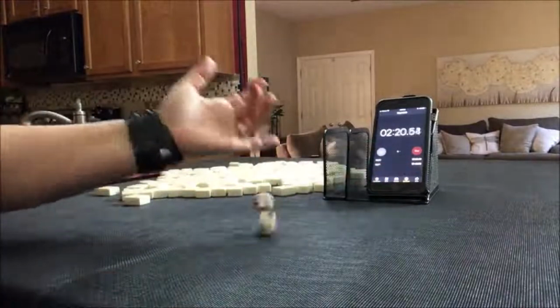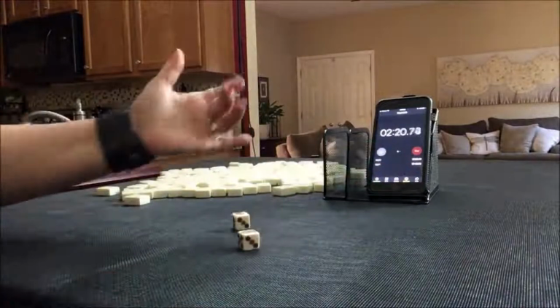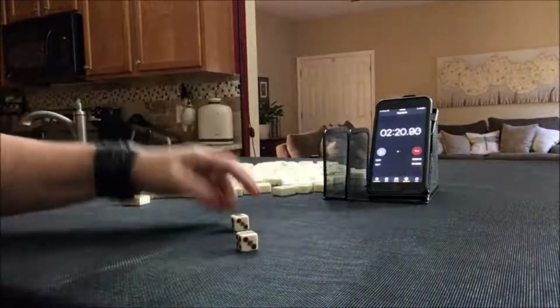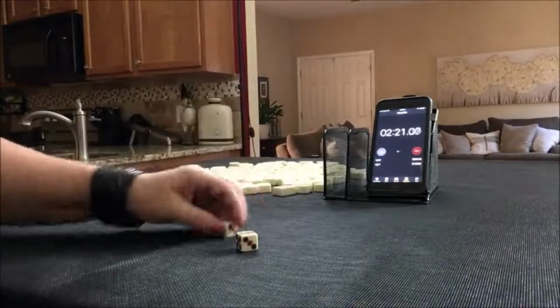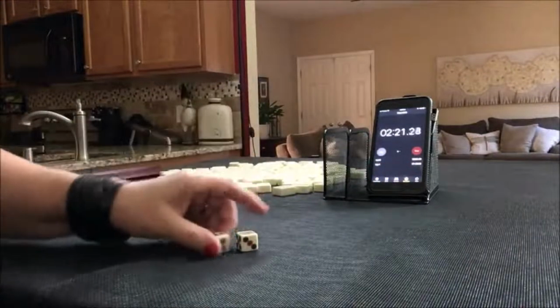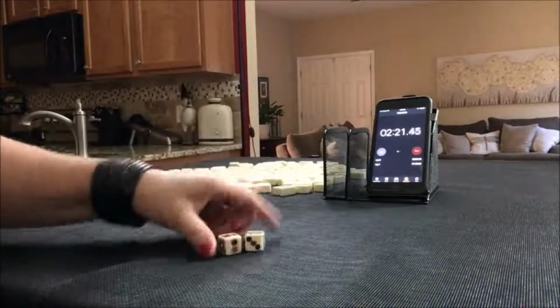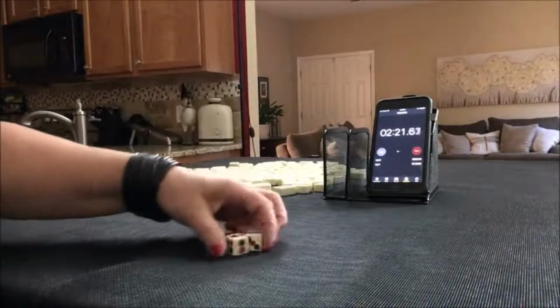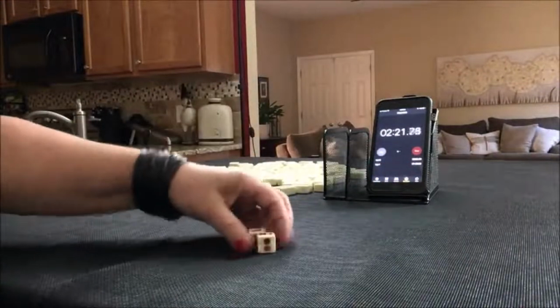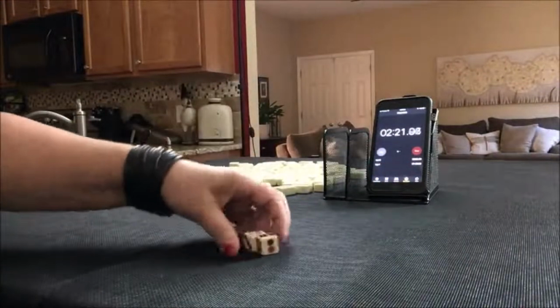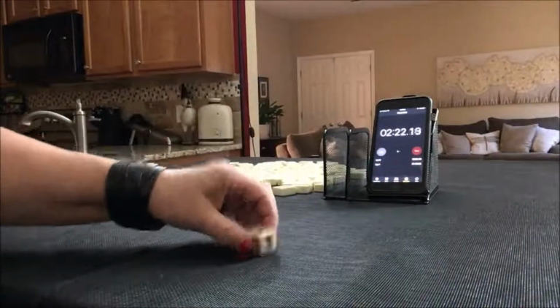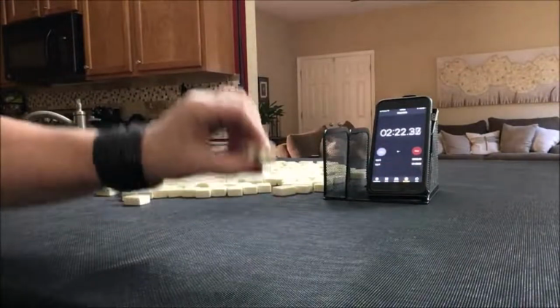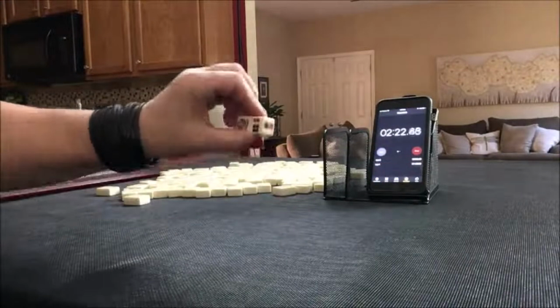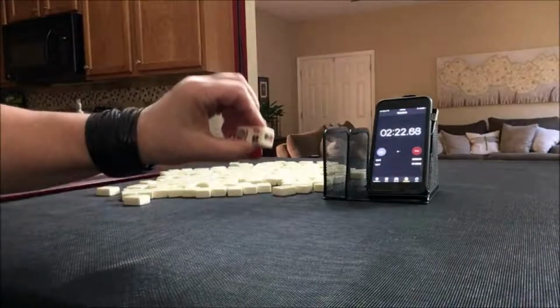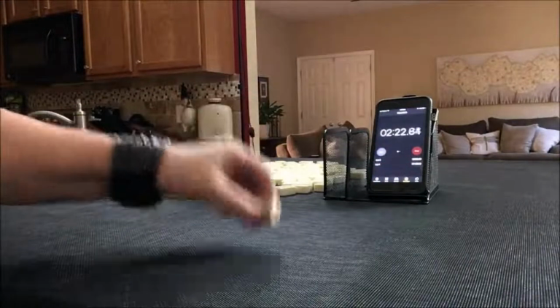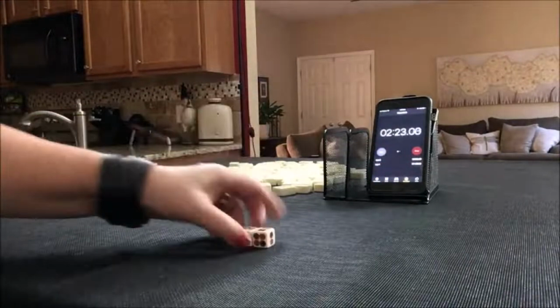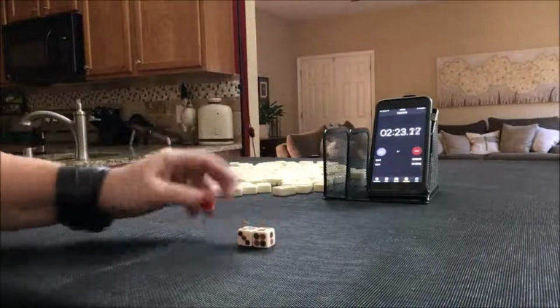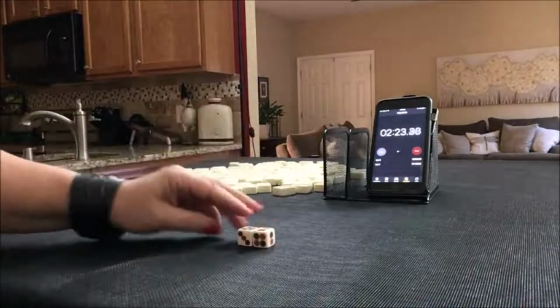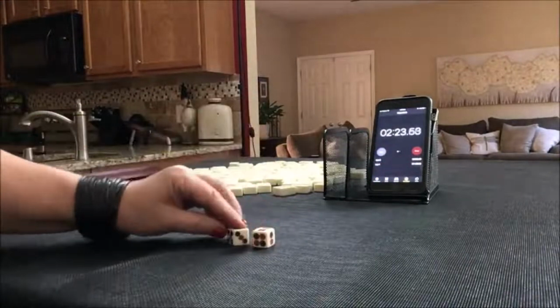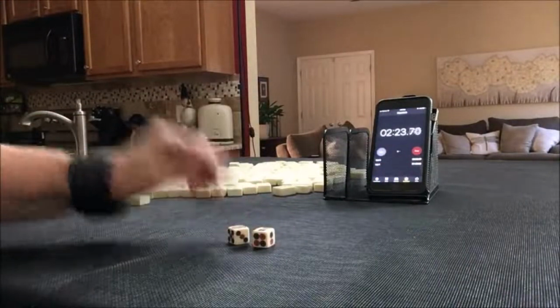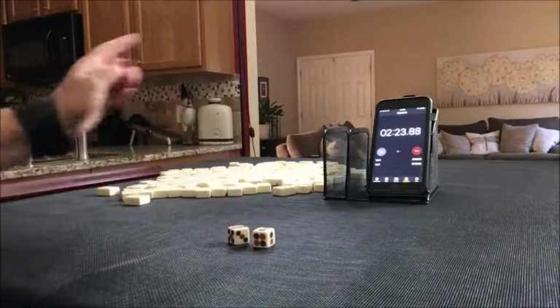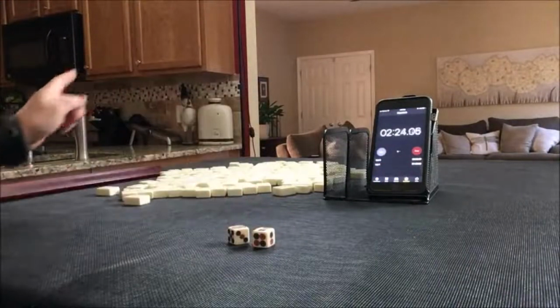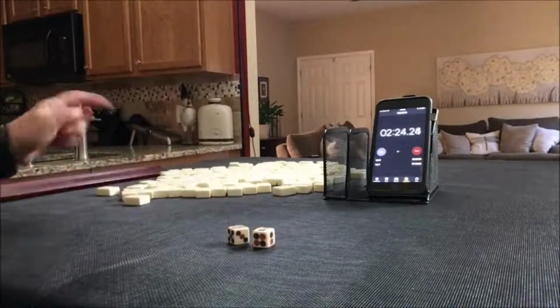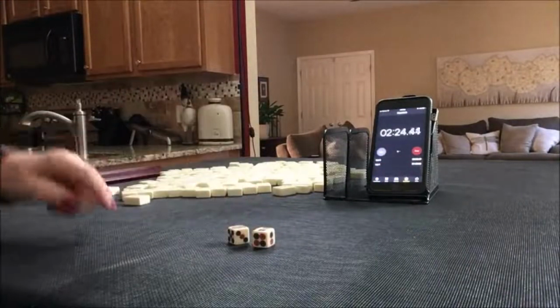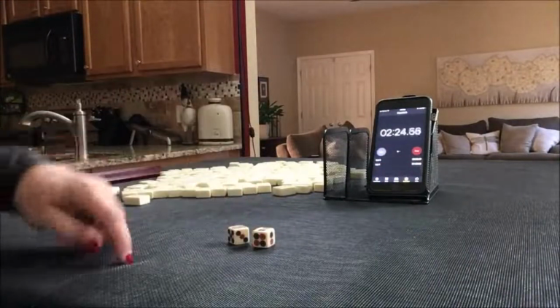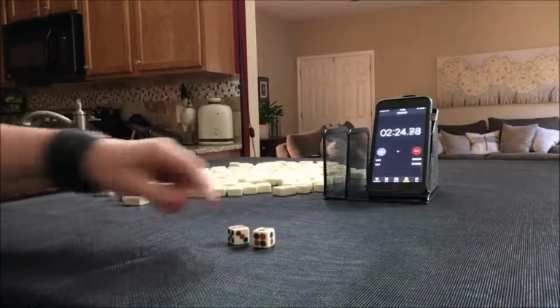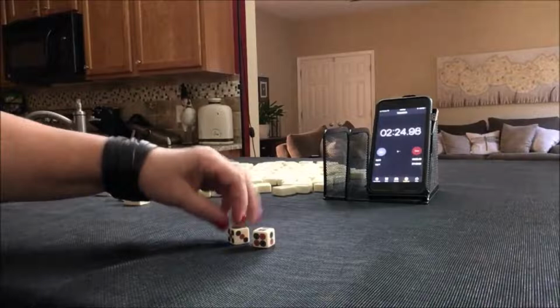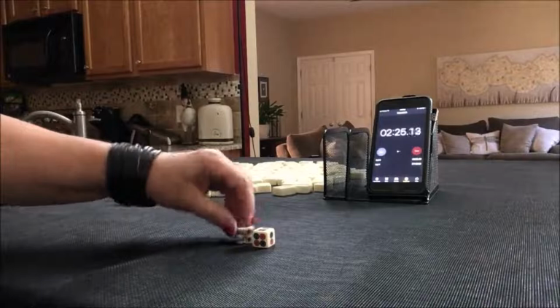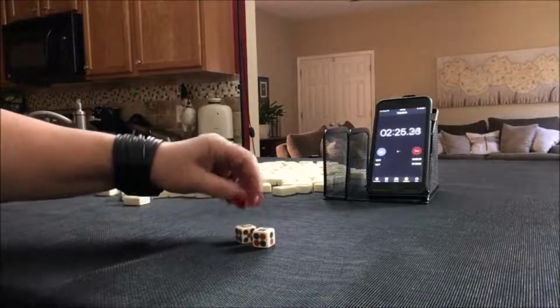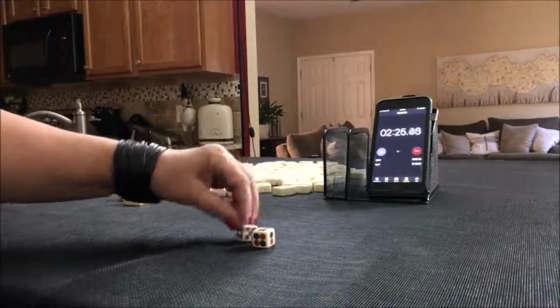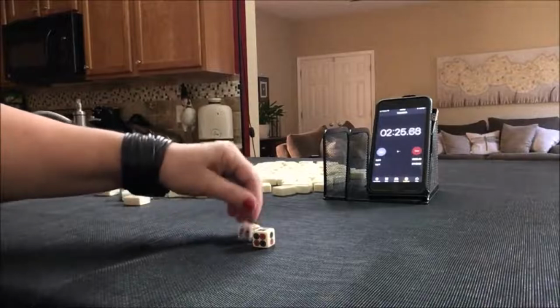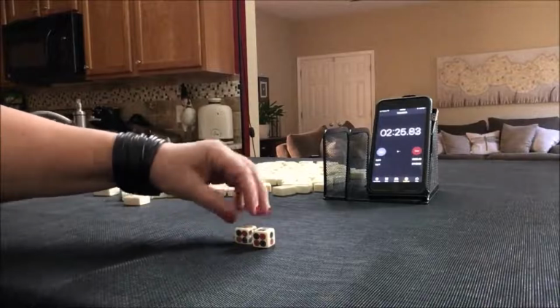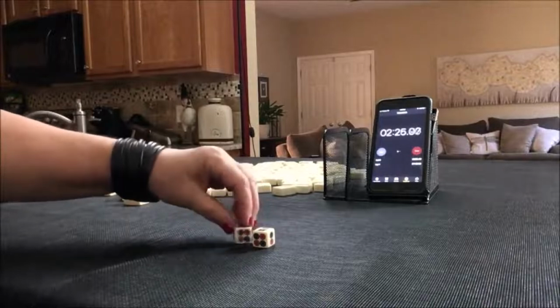I rolled a seven. That means we're player one.